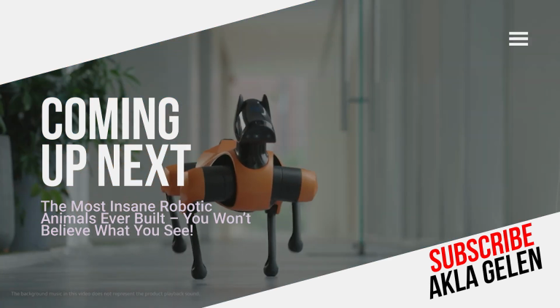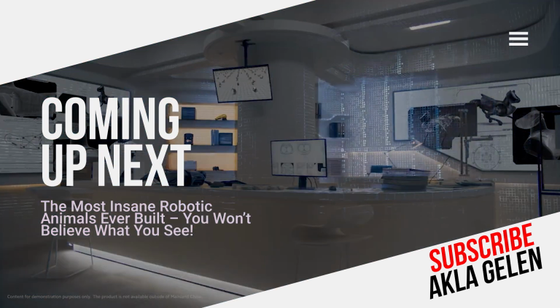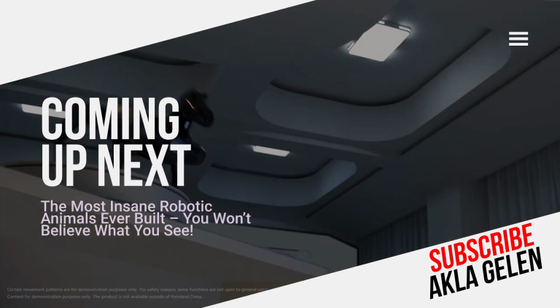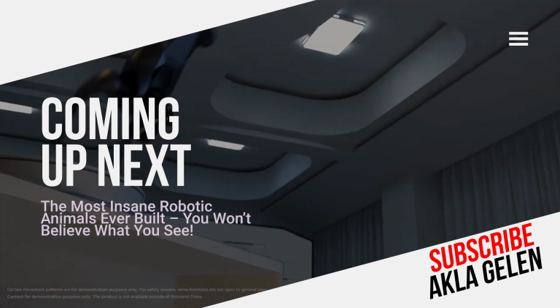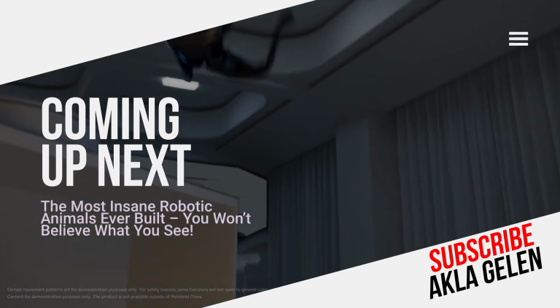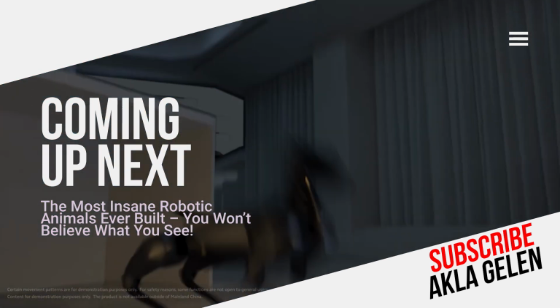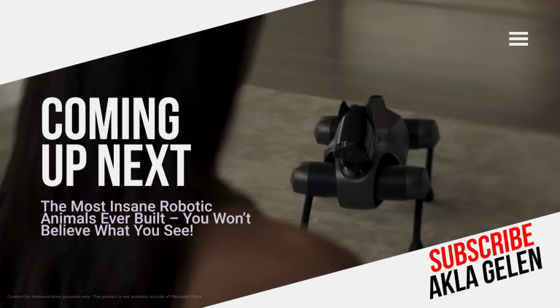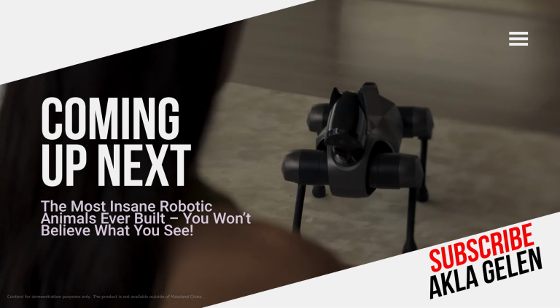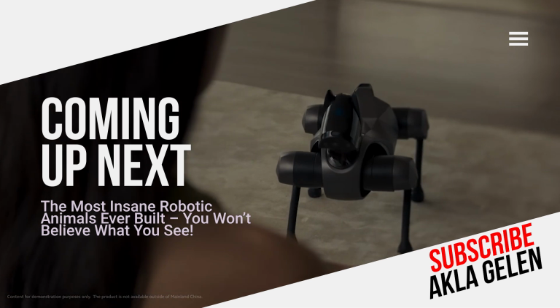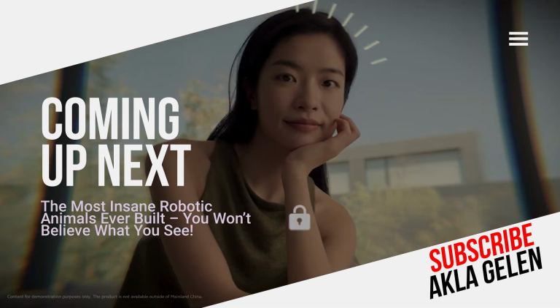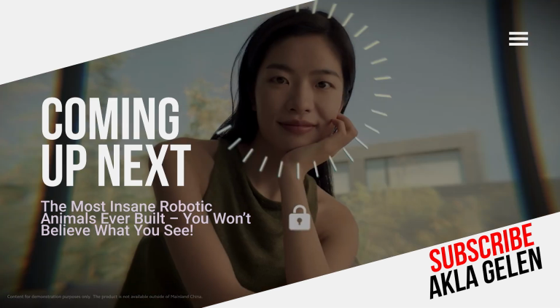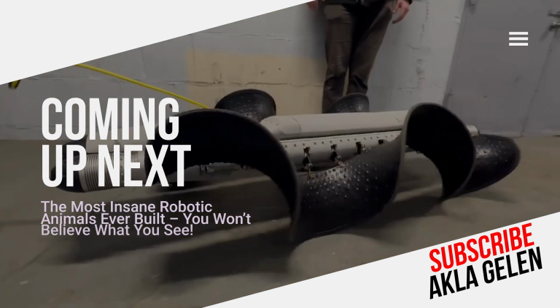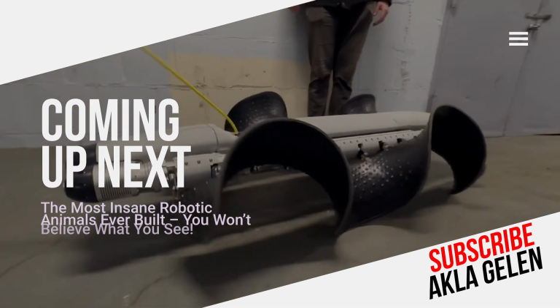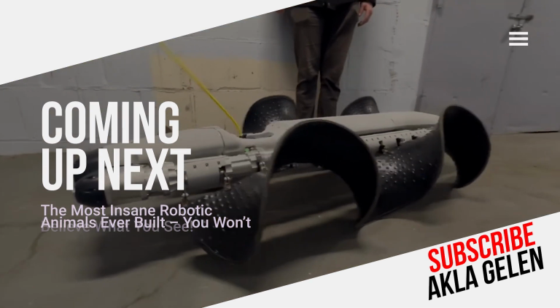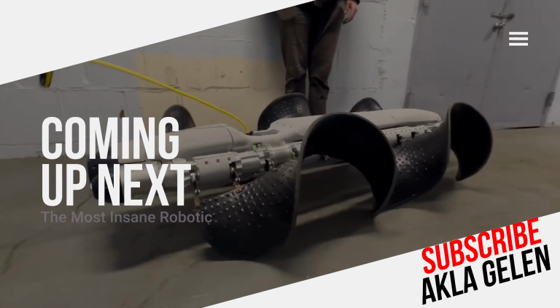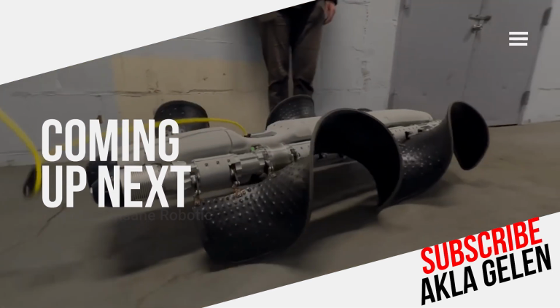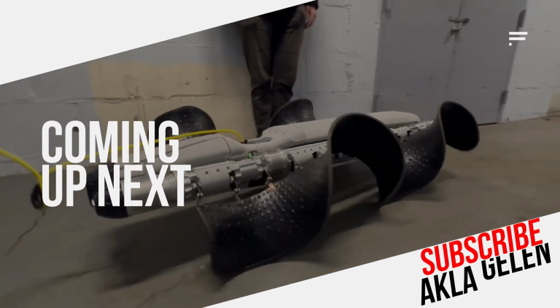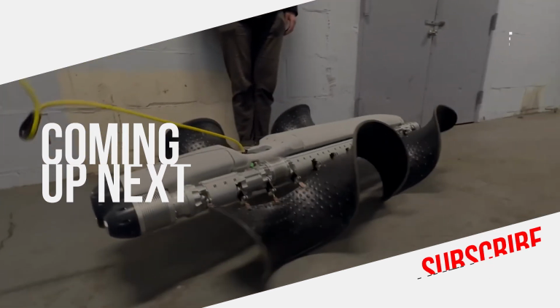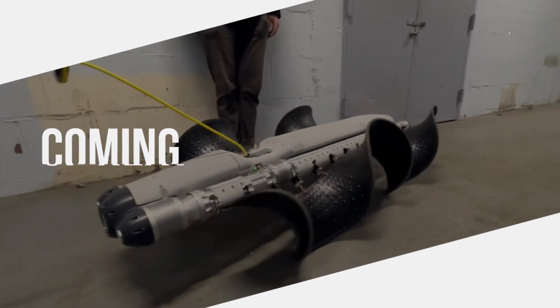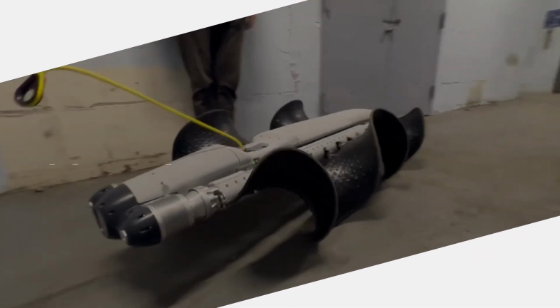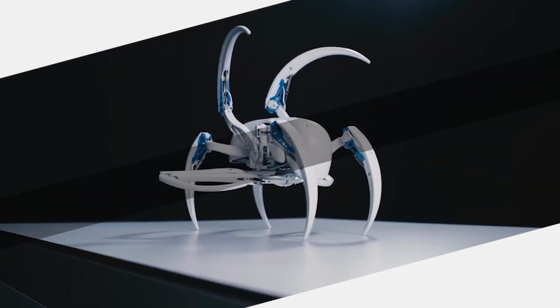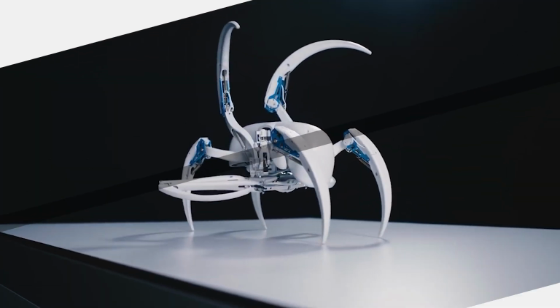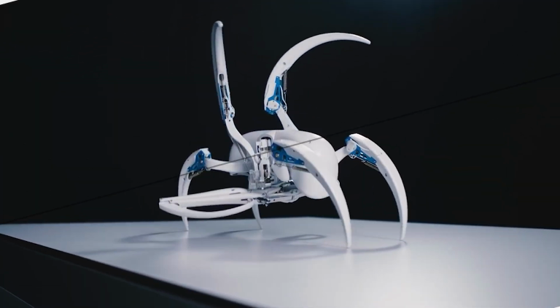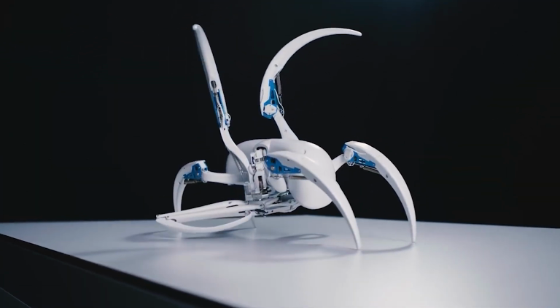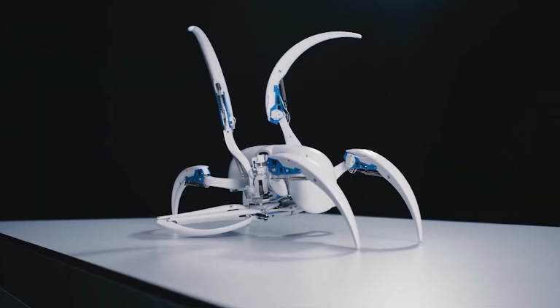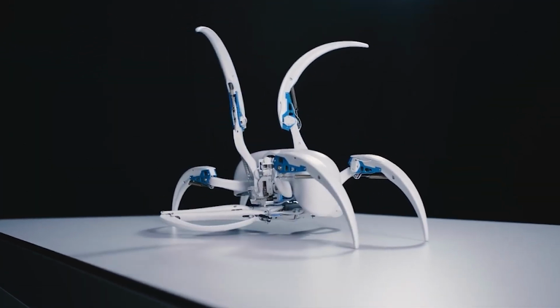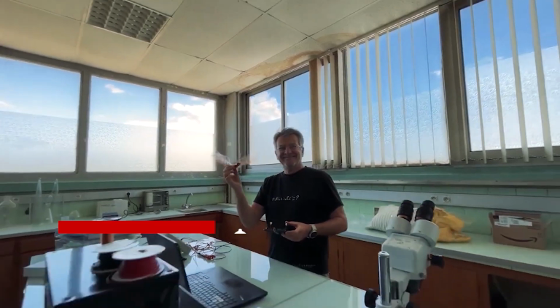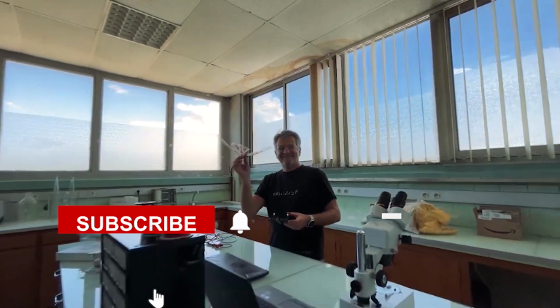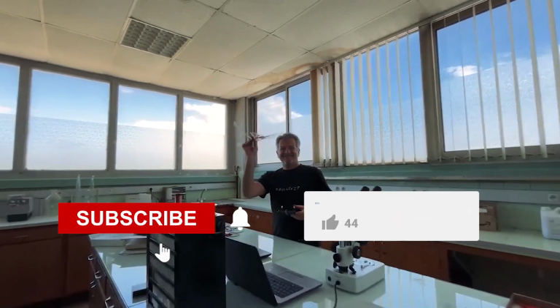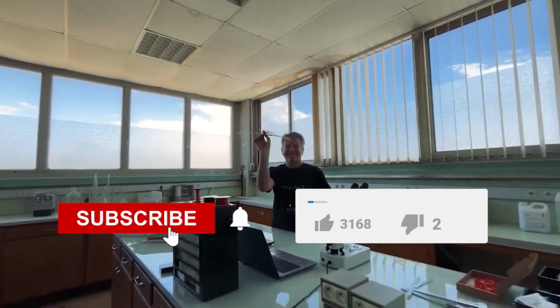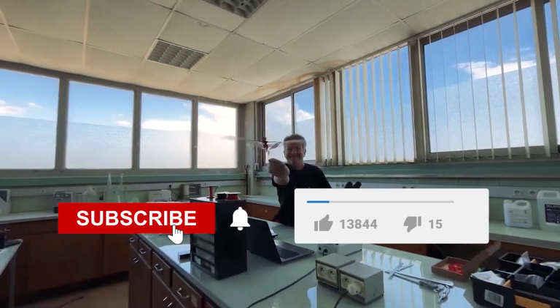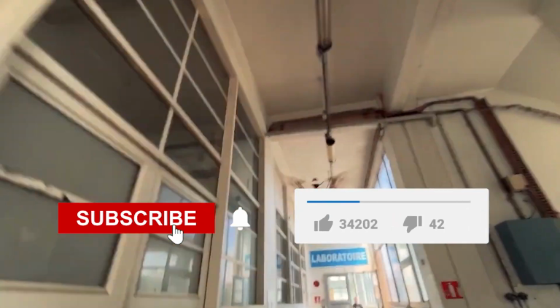These robots do not just imitate real animals. Let's get started and step into the incredible world of robotic animals.